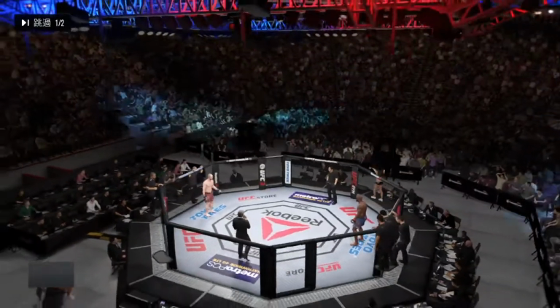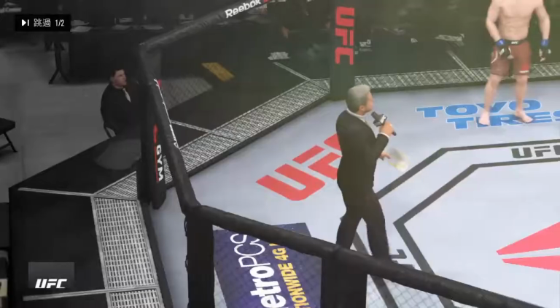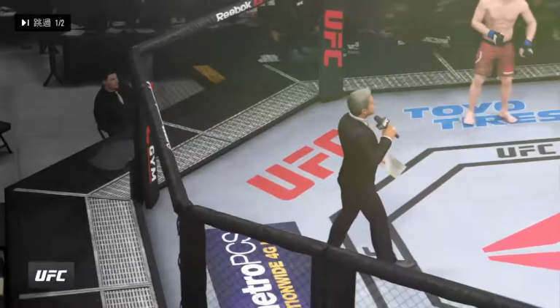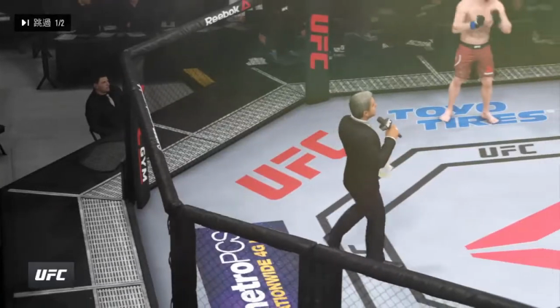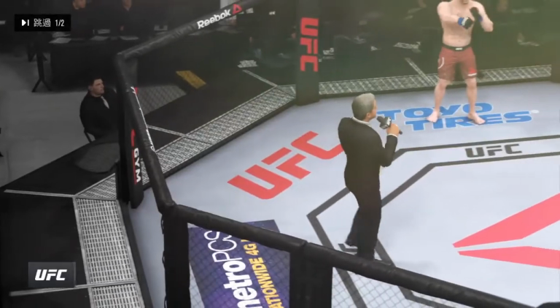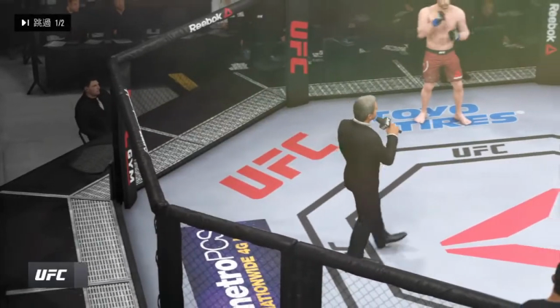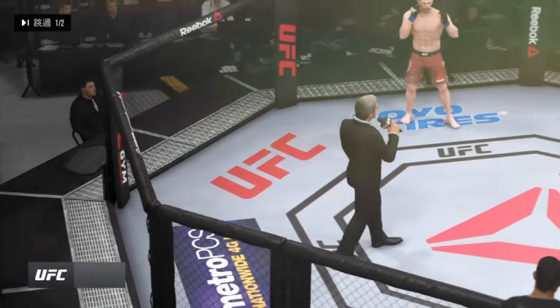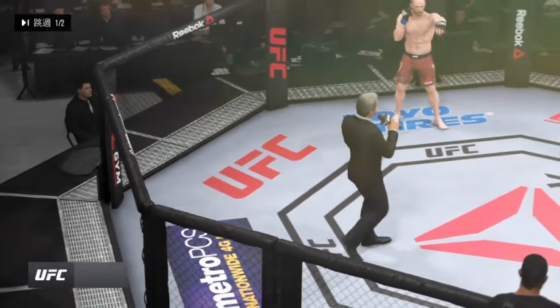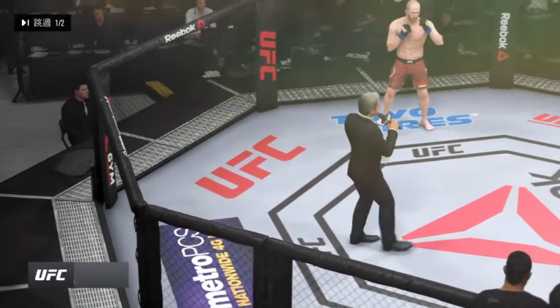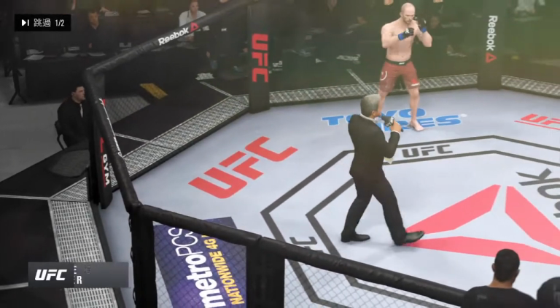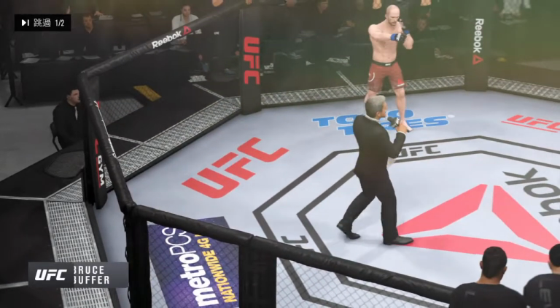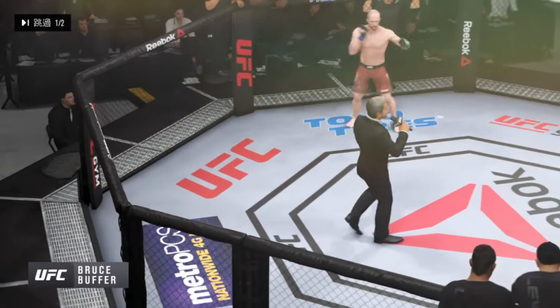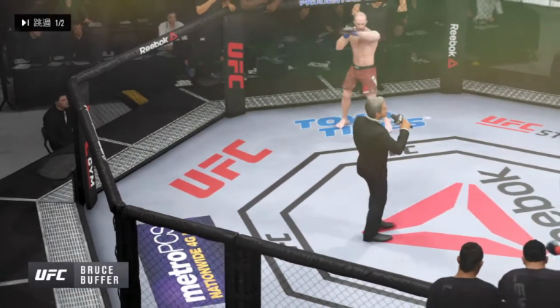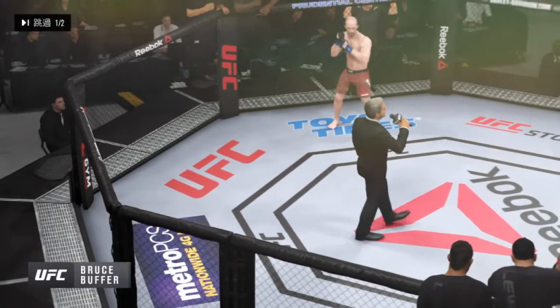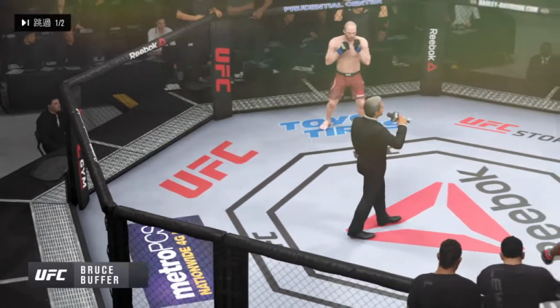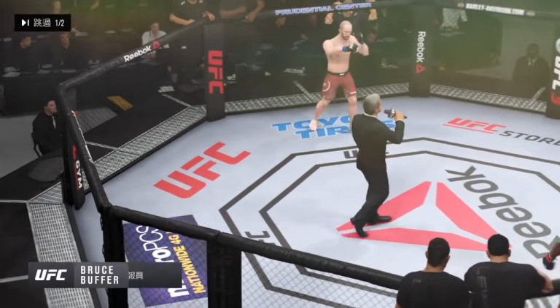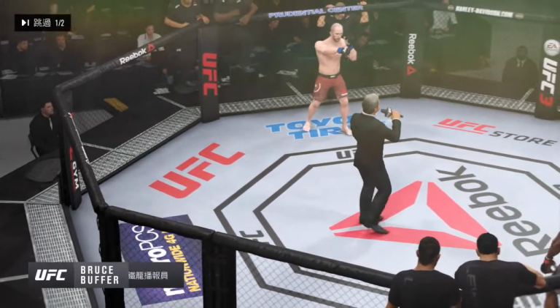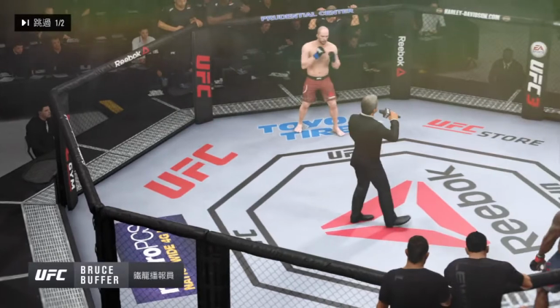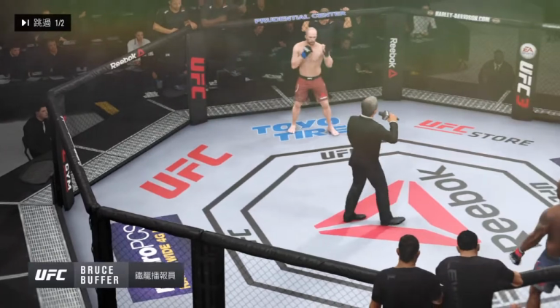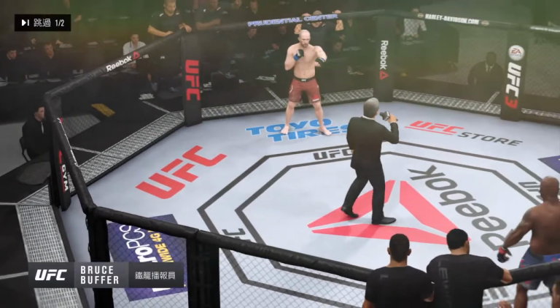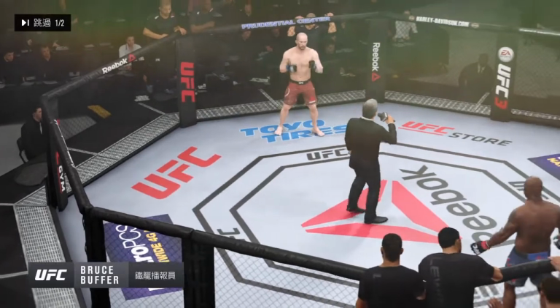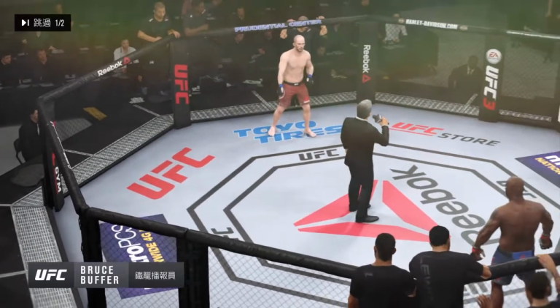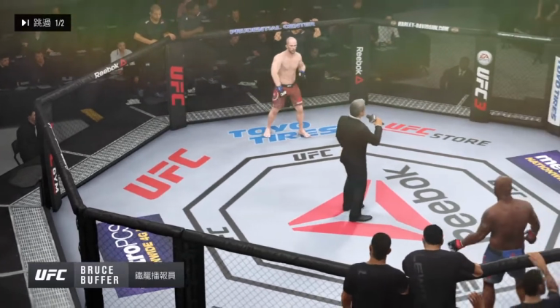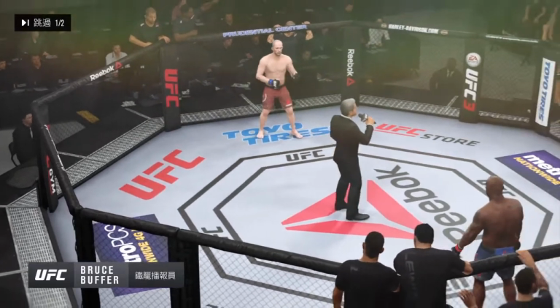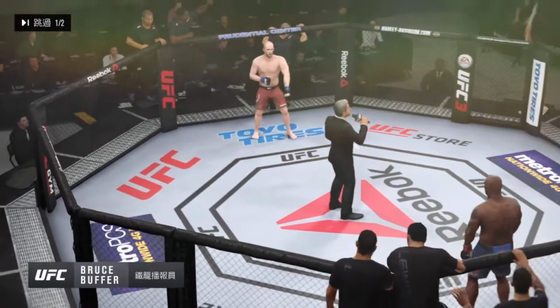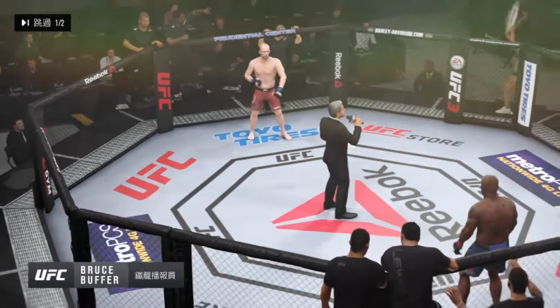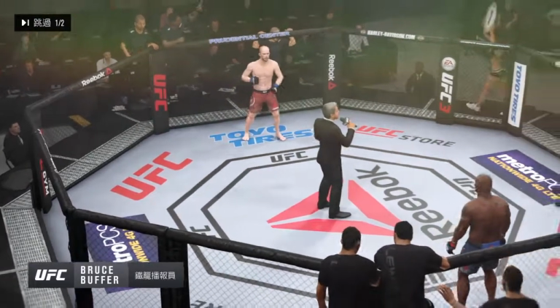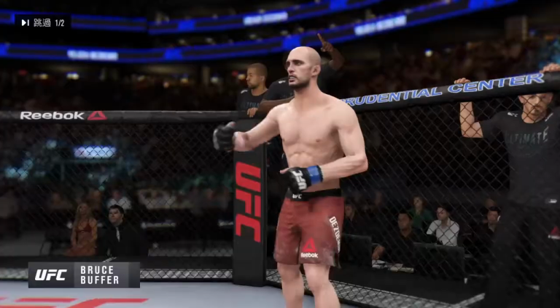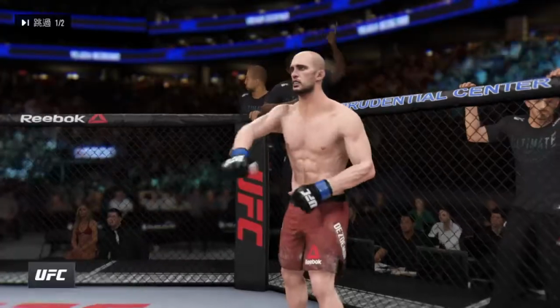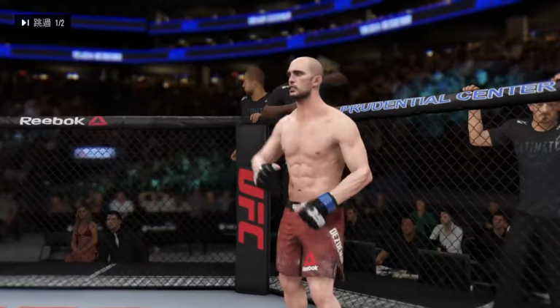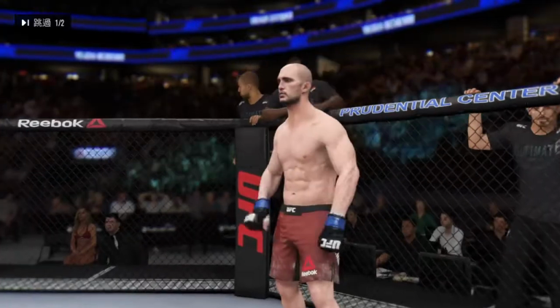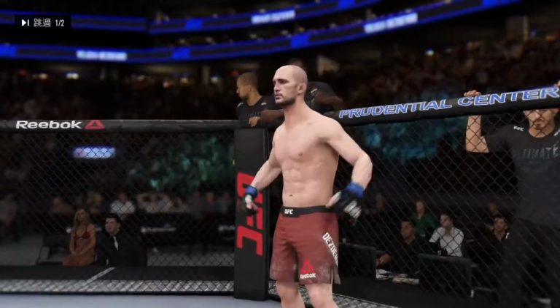Ladies and gentlemen, this fight is three rounds in the UFC heavyweight division. Introducing first...